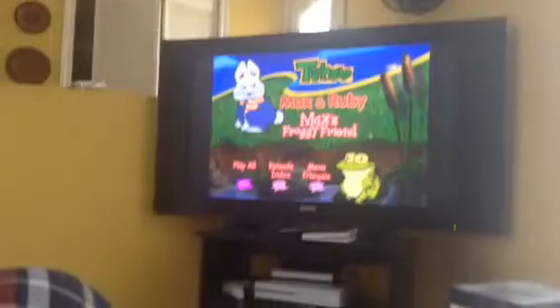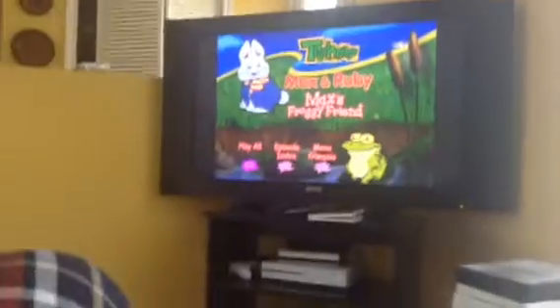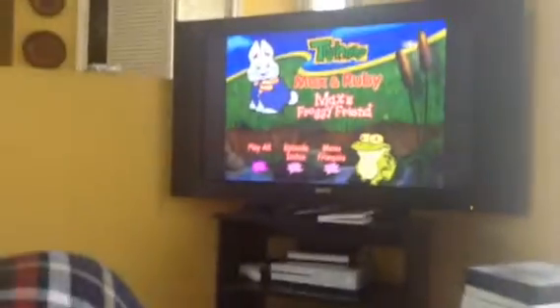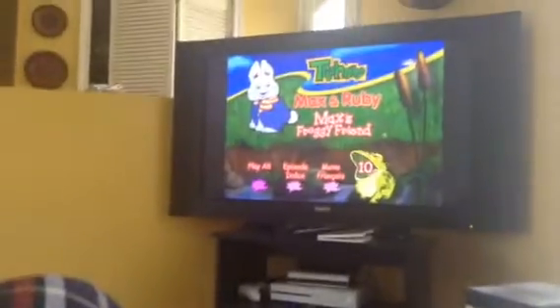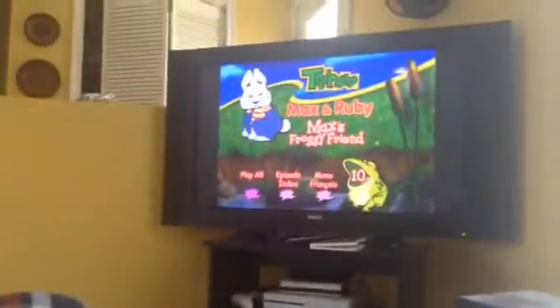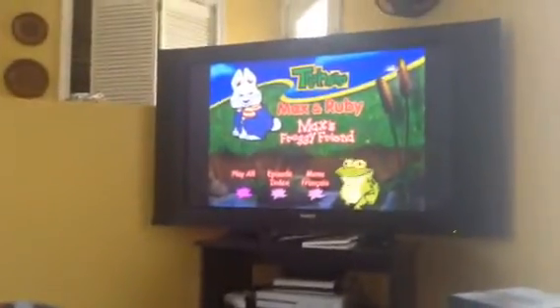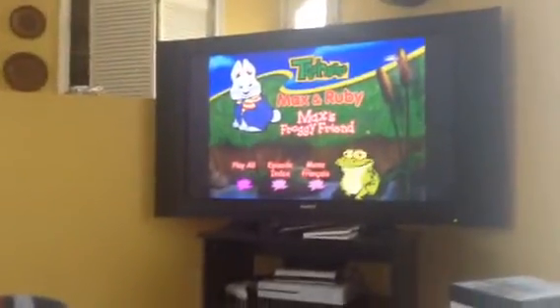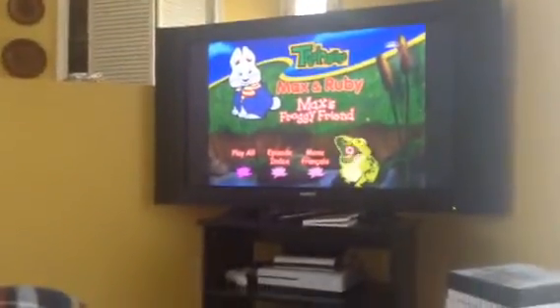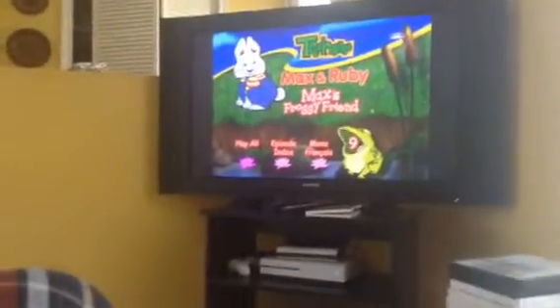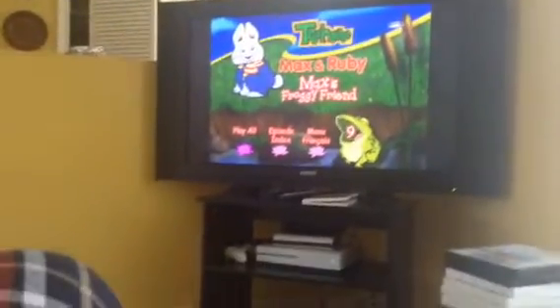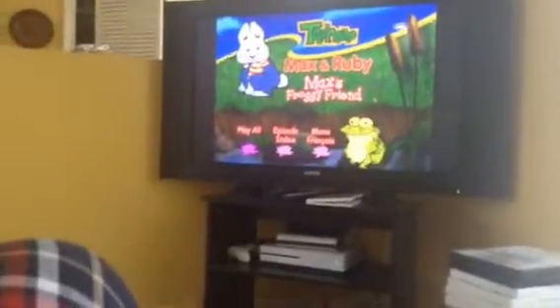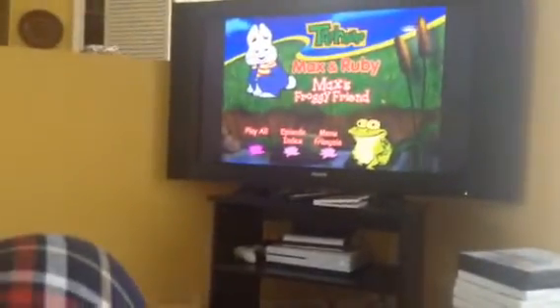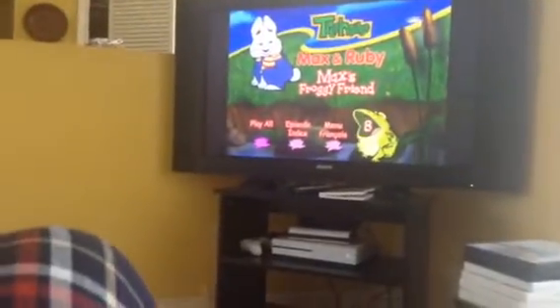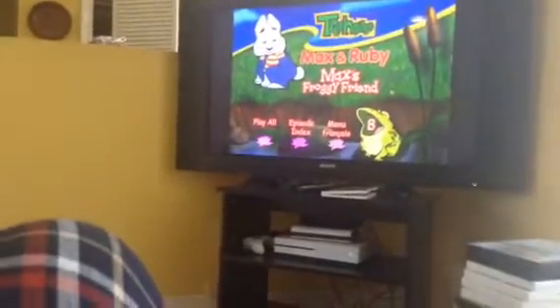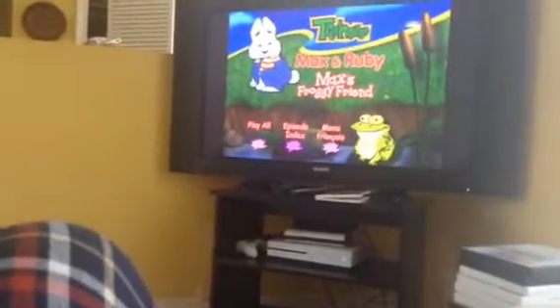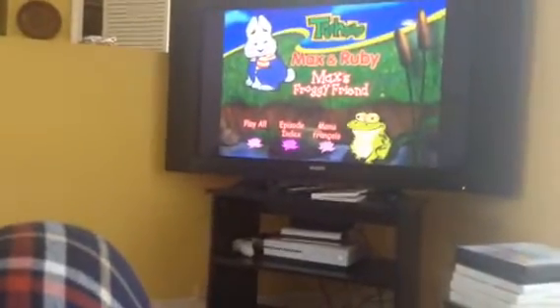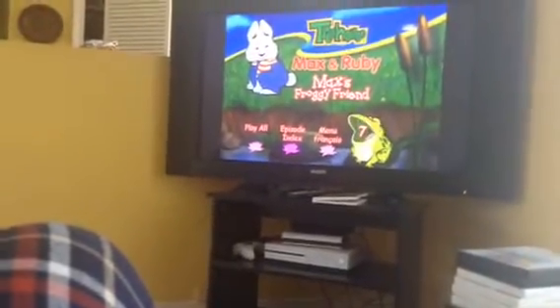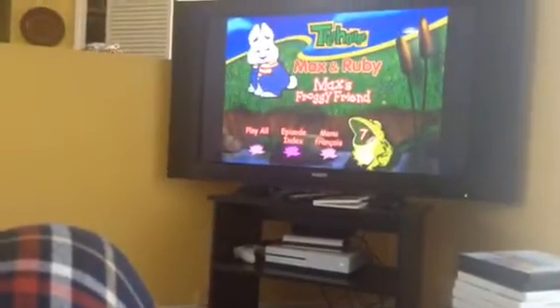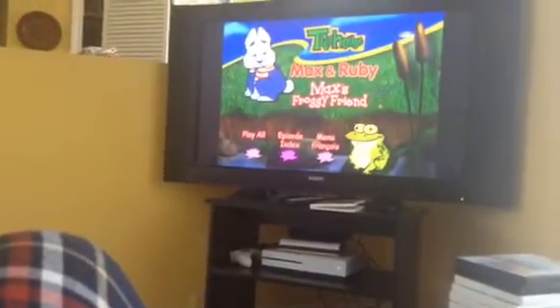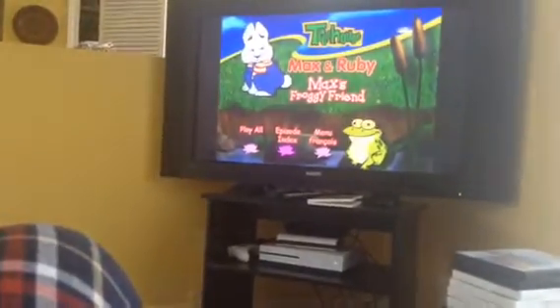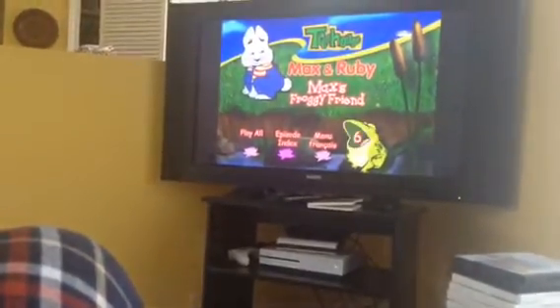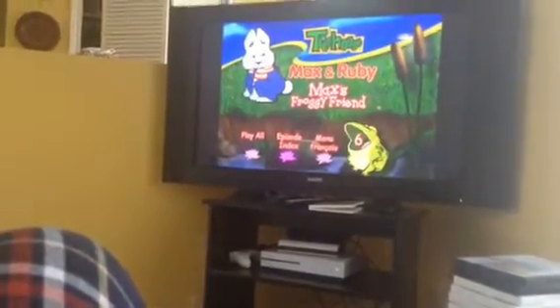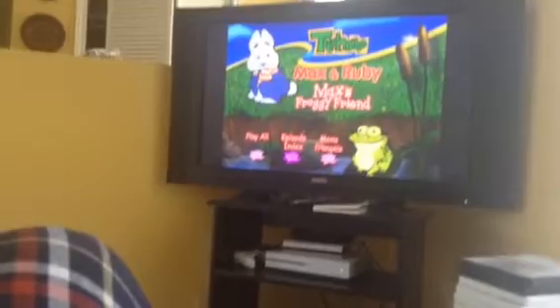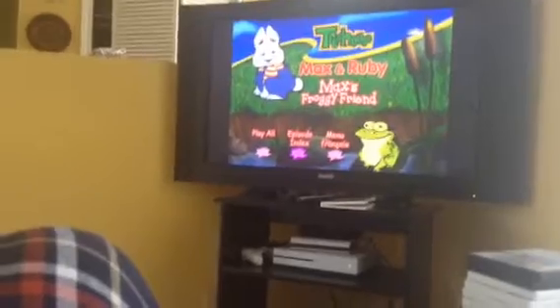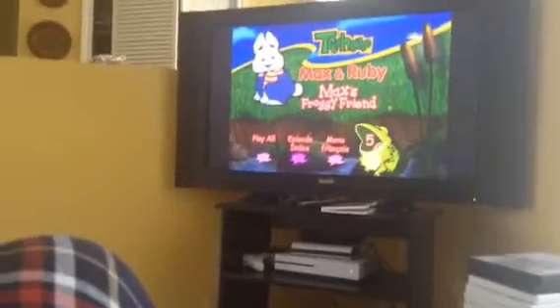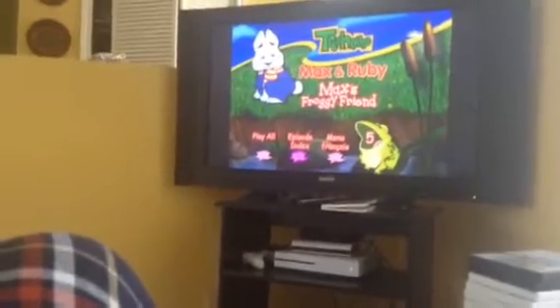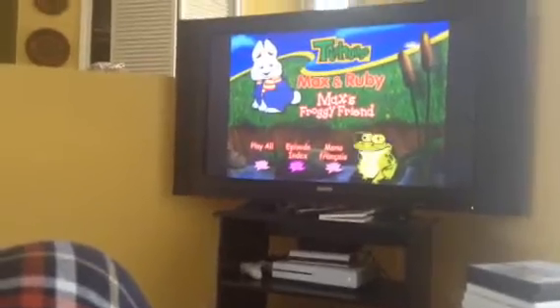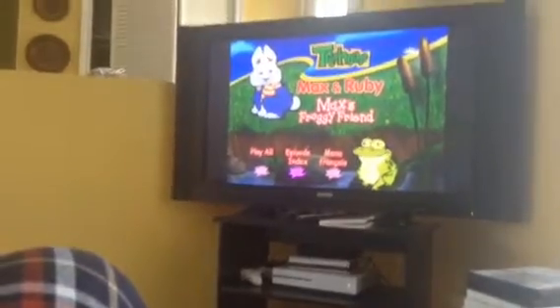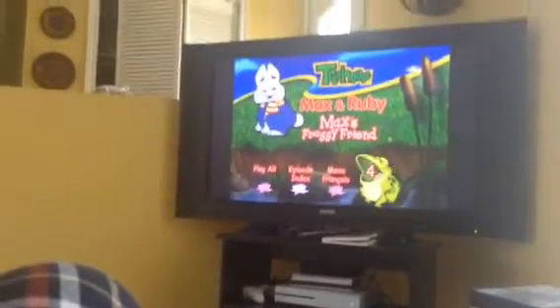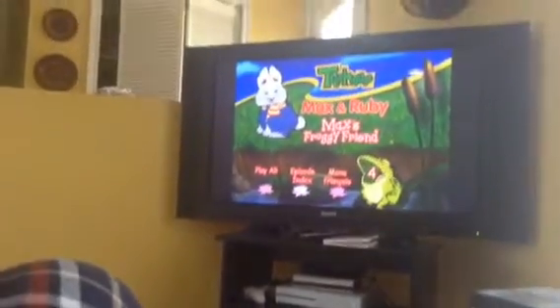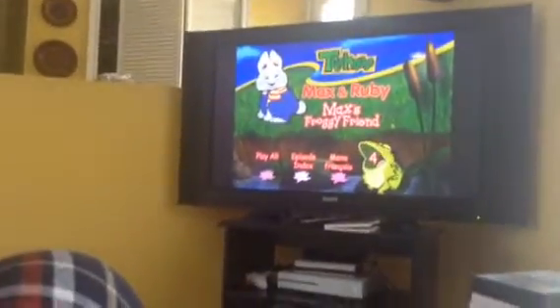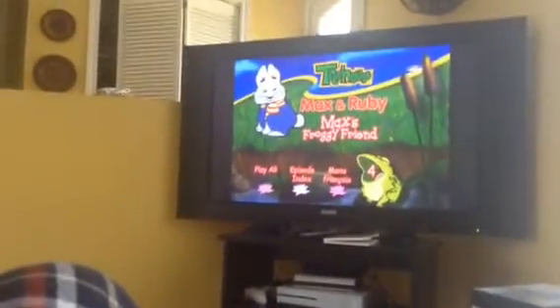Hey guys, today we're going to do a menu walkthrough of Max and Ruby, Max's Froggy Friend 2008 DVD.